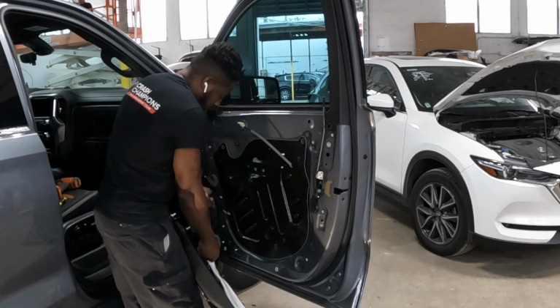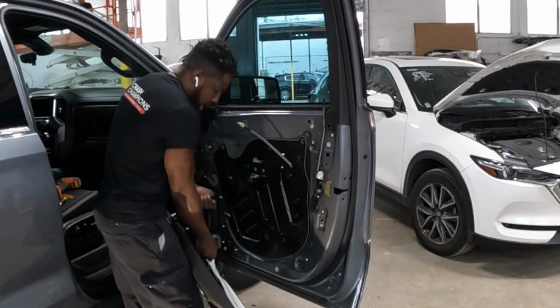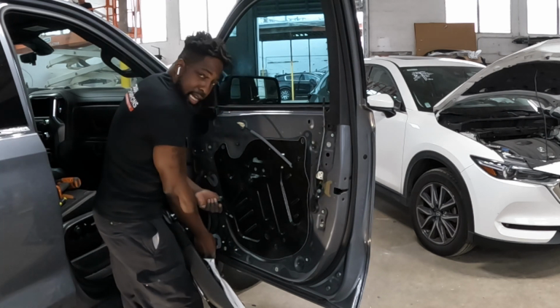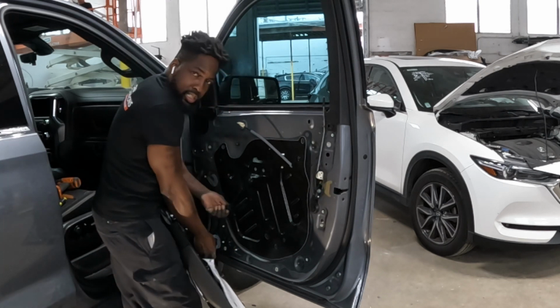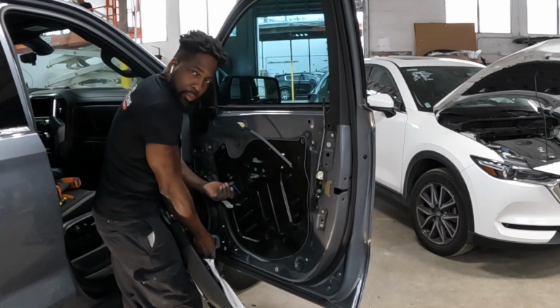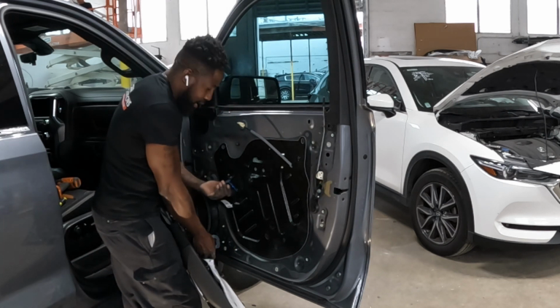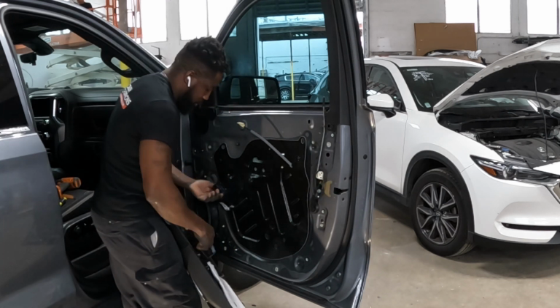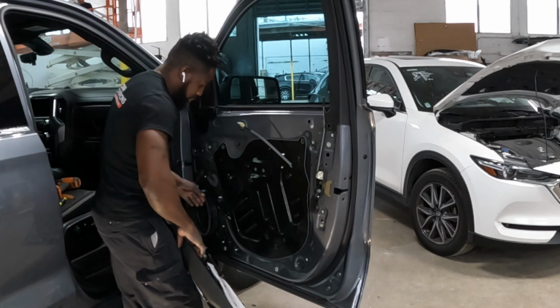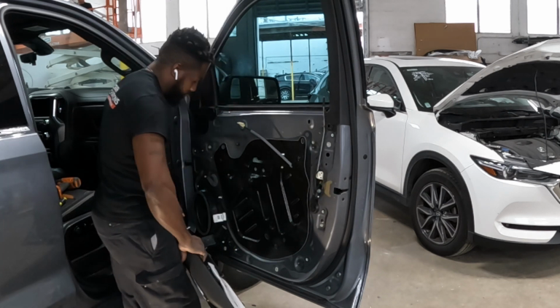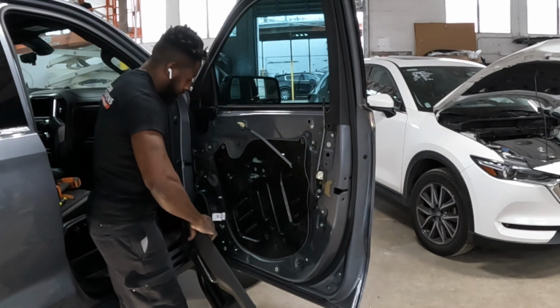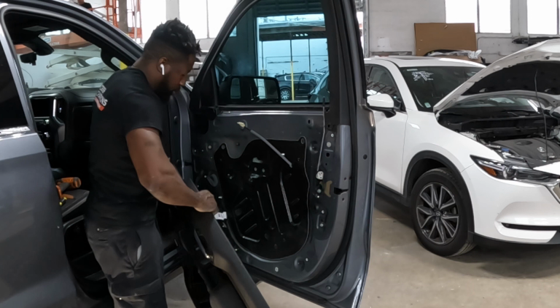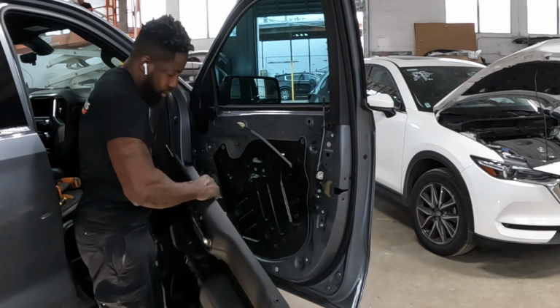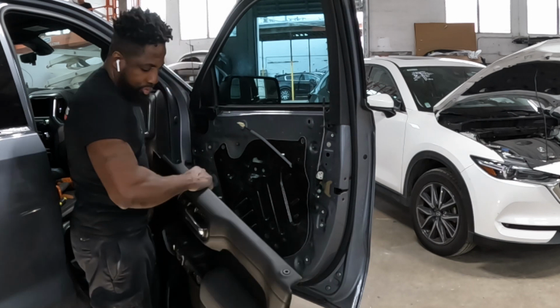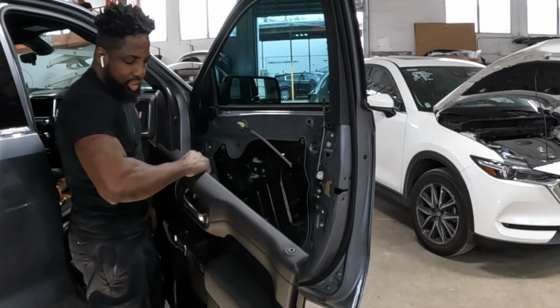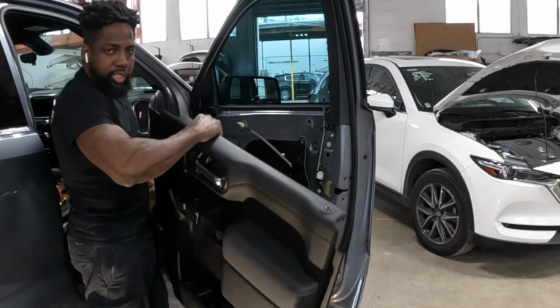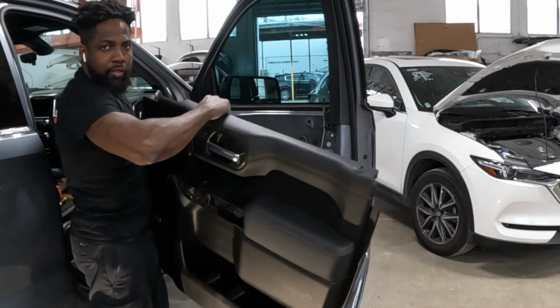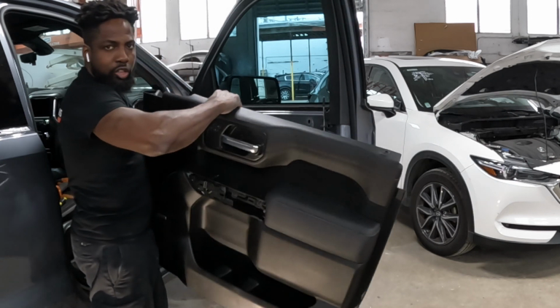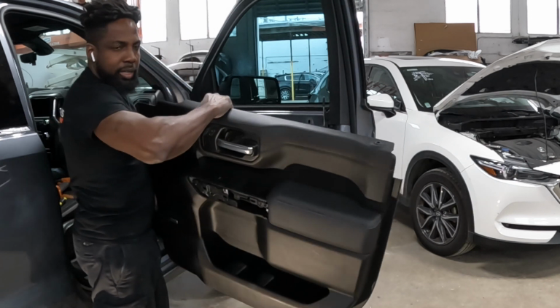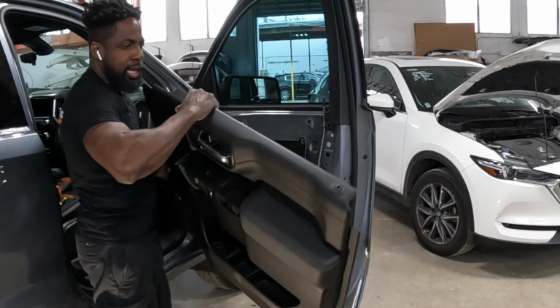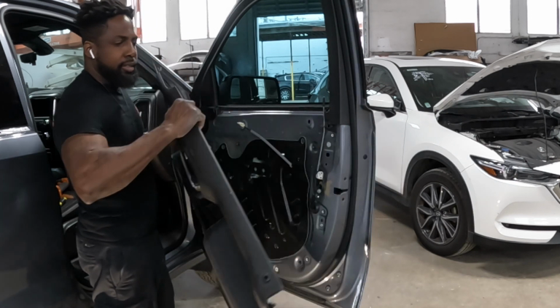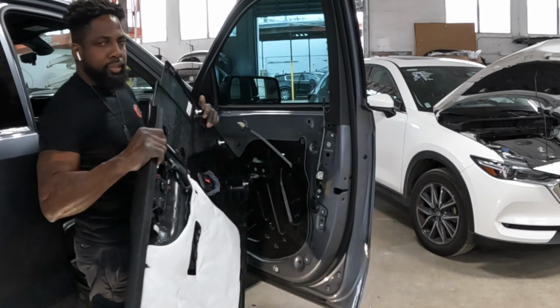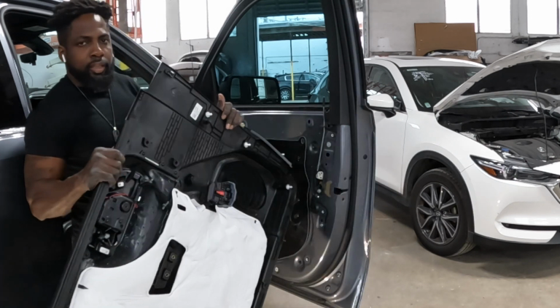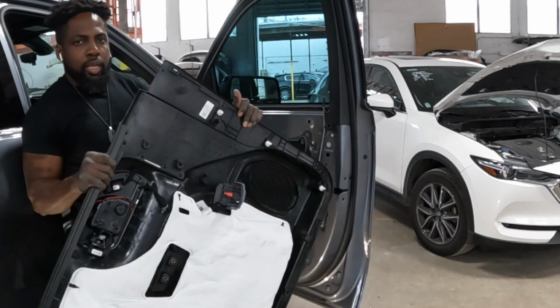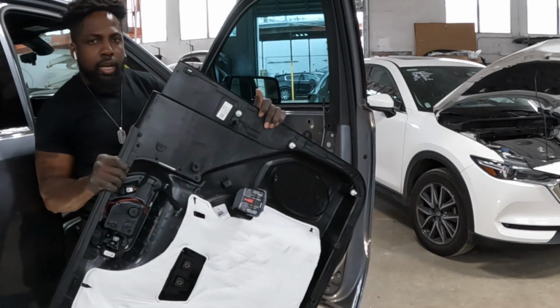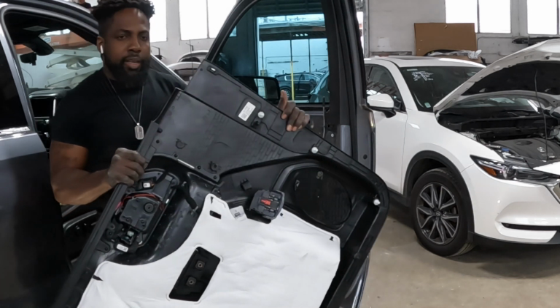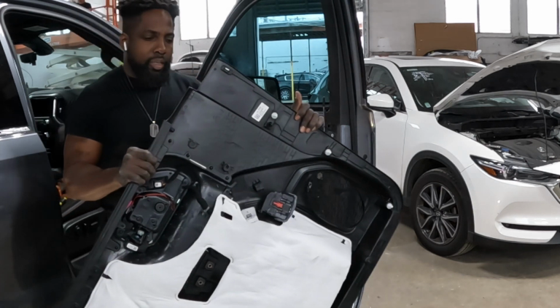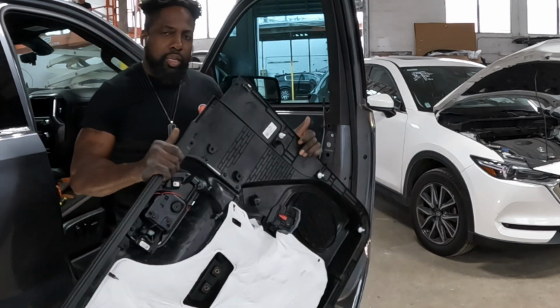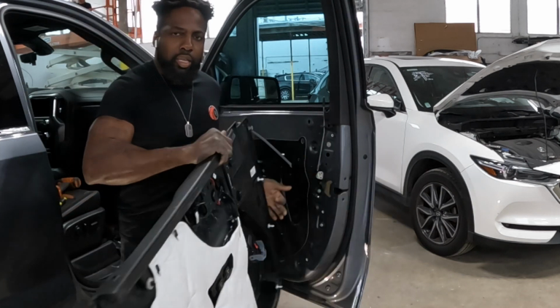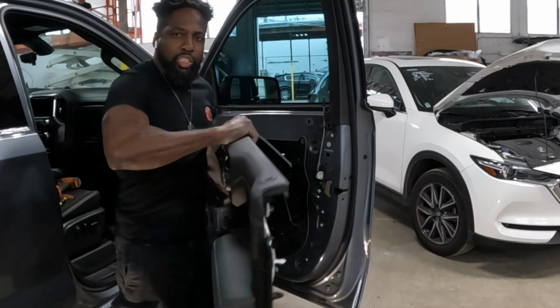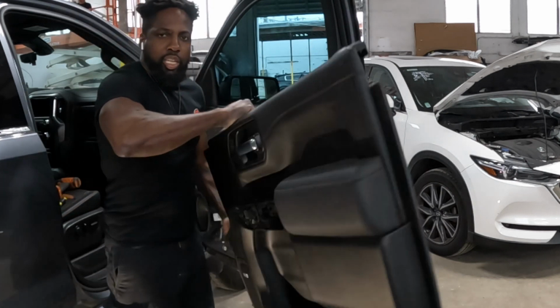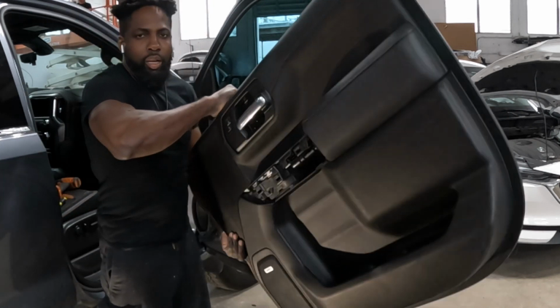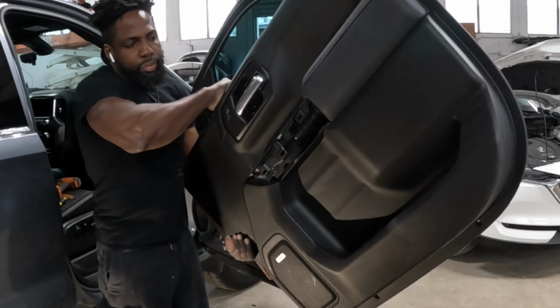See that guys — comes right out. And that's how you take off the trim panel. That's how you take it off.